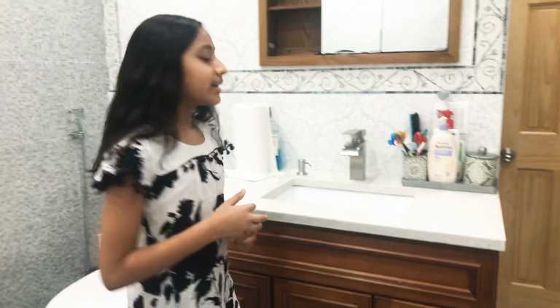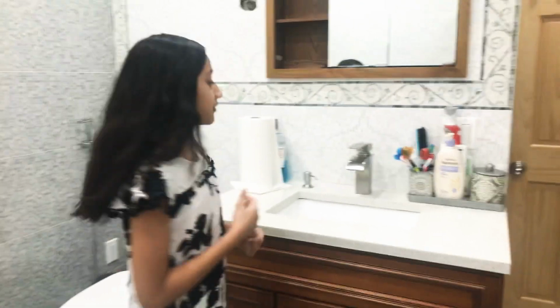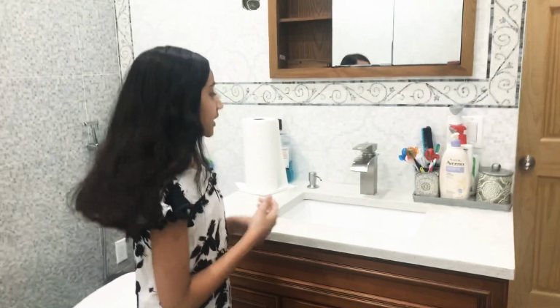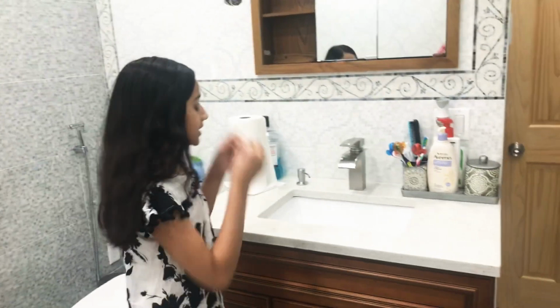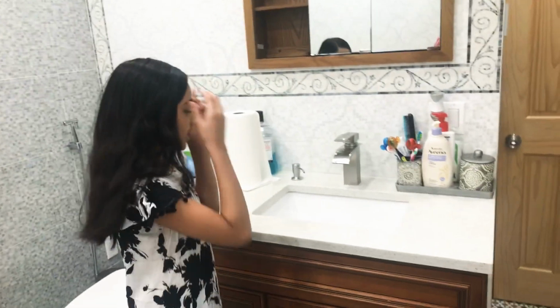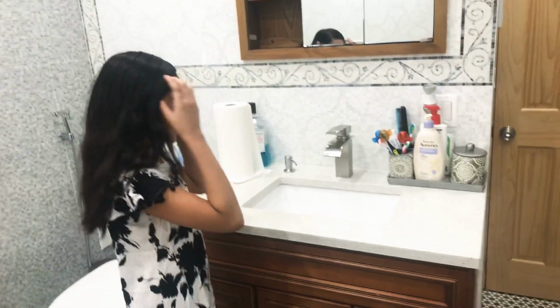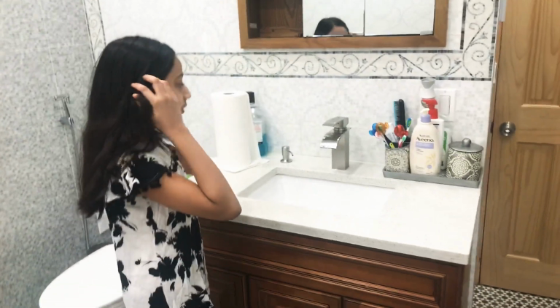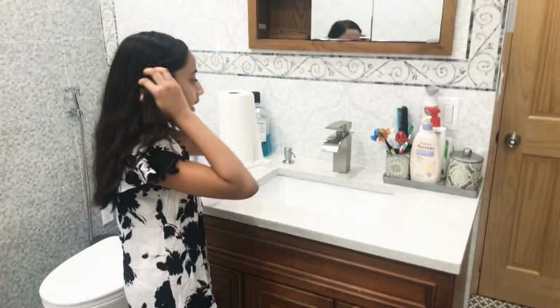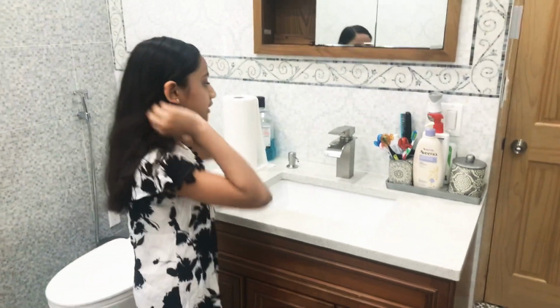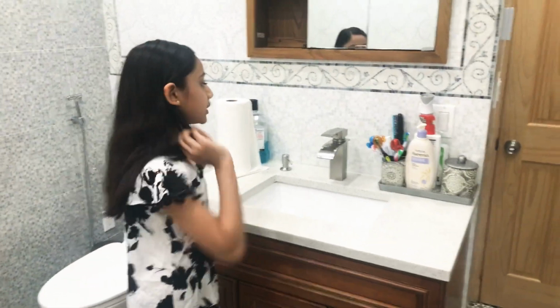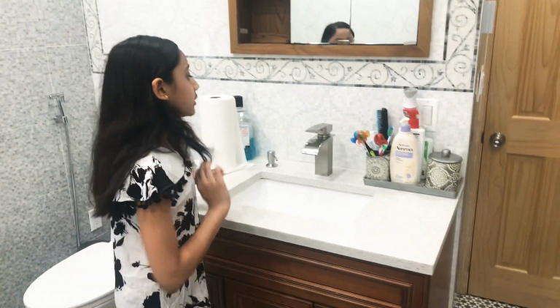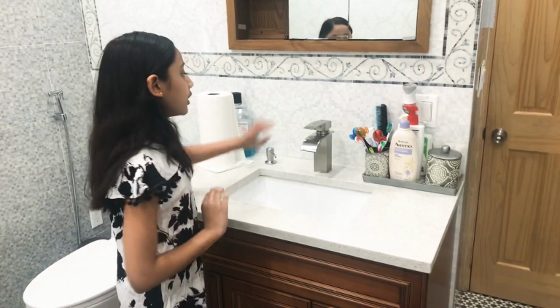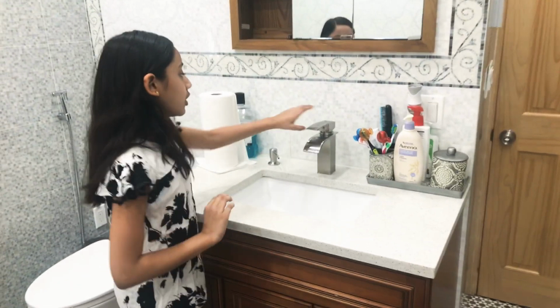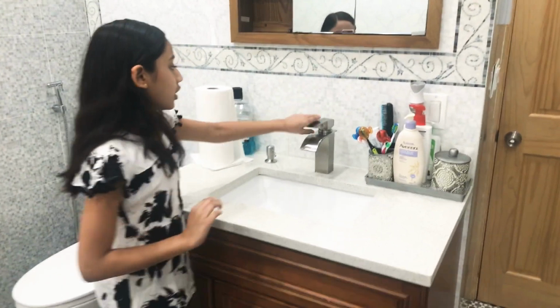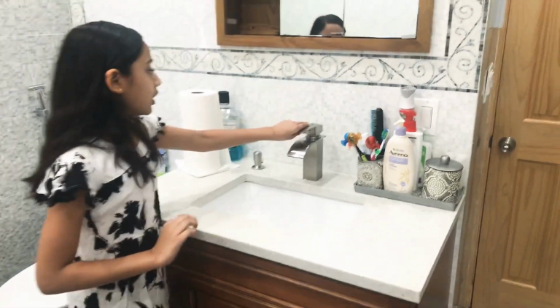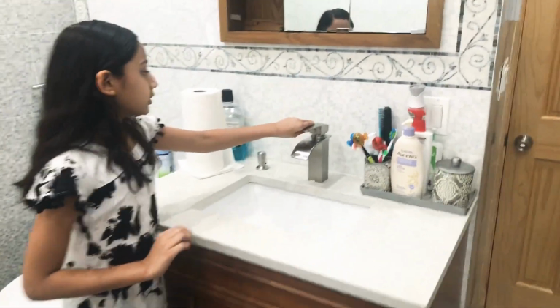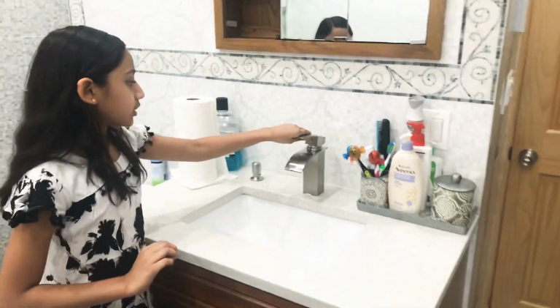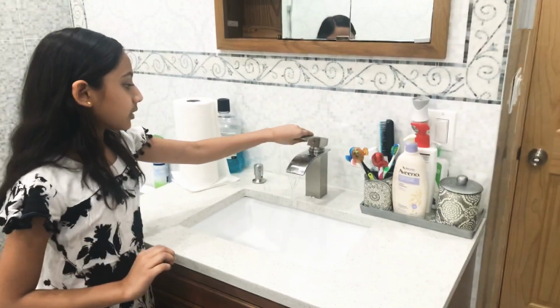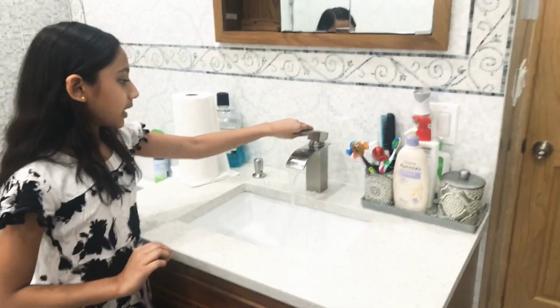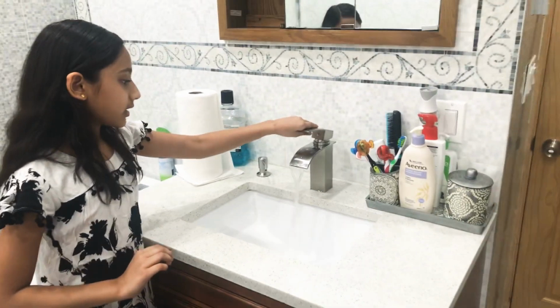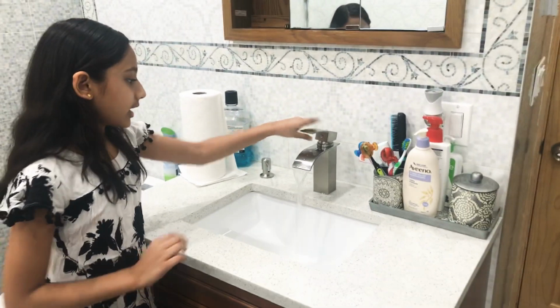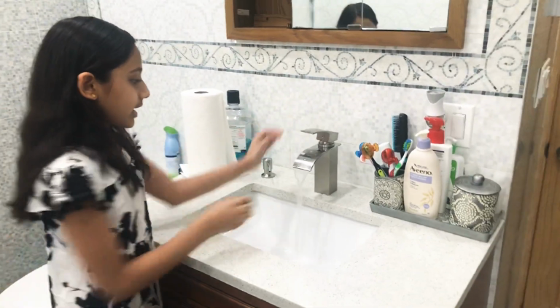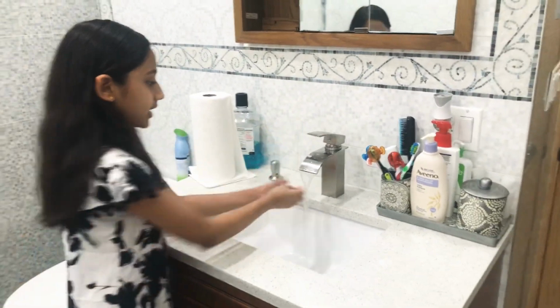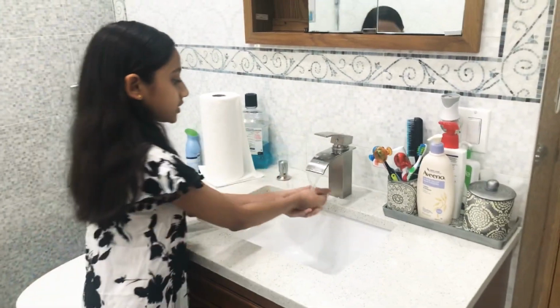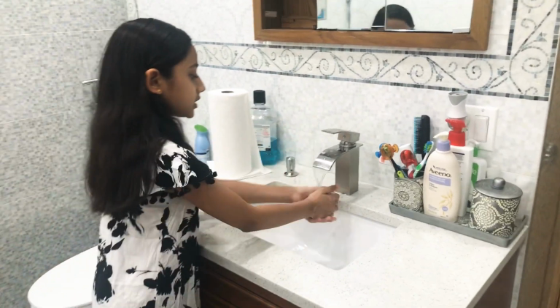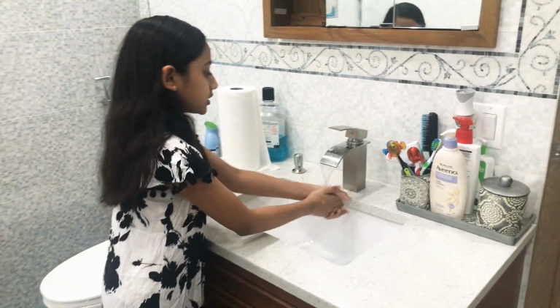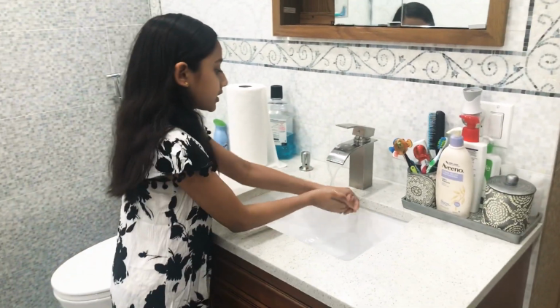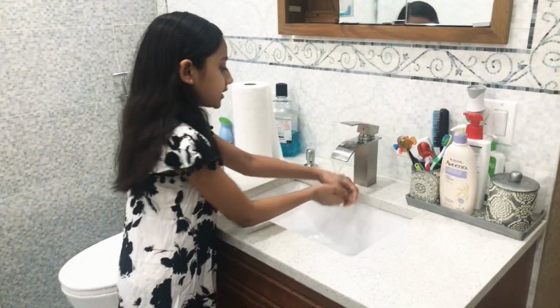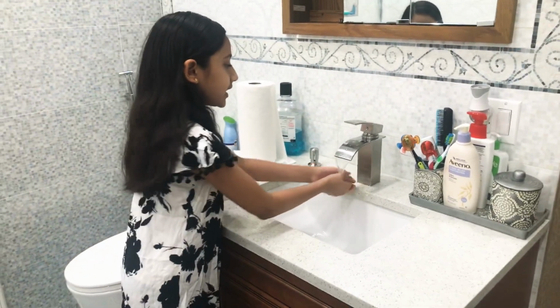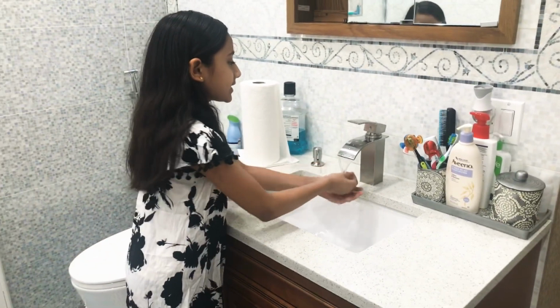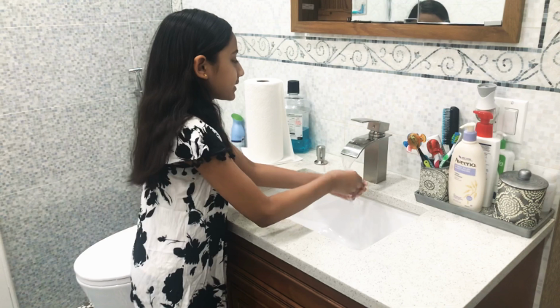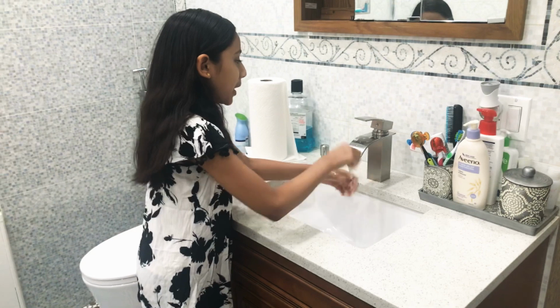First, you want to turn on the water and just get your hands wet.